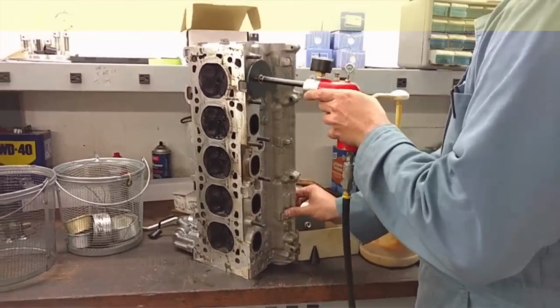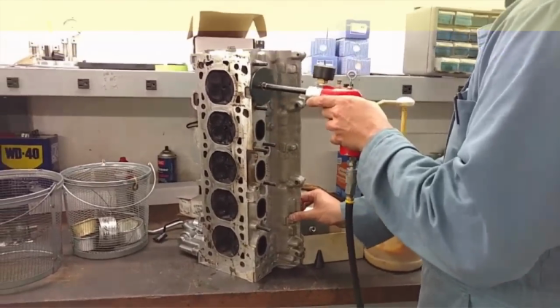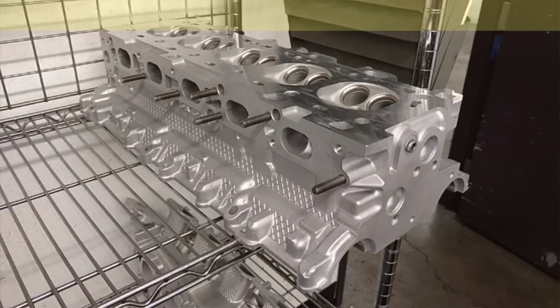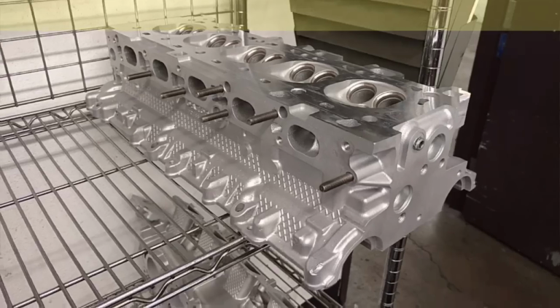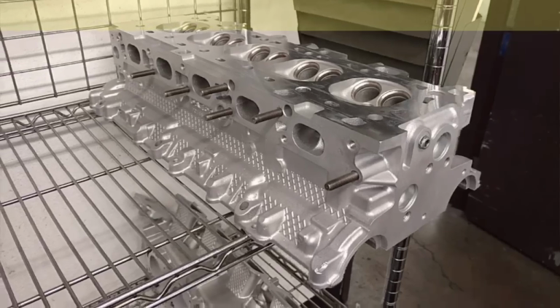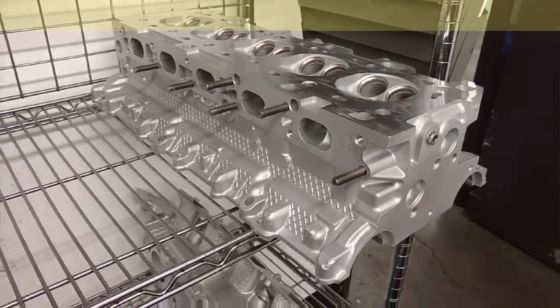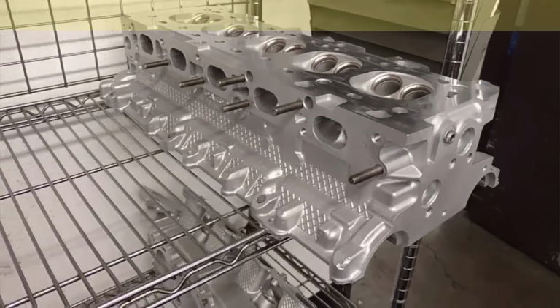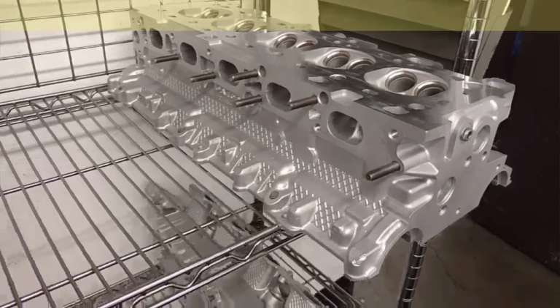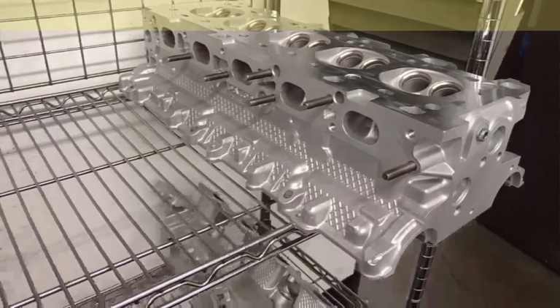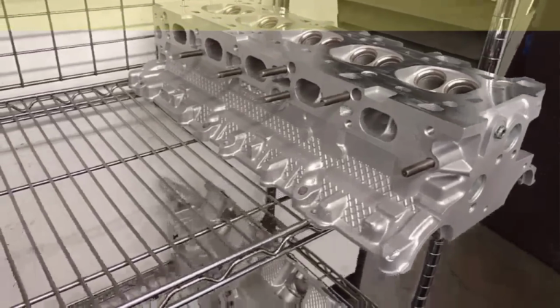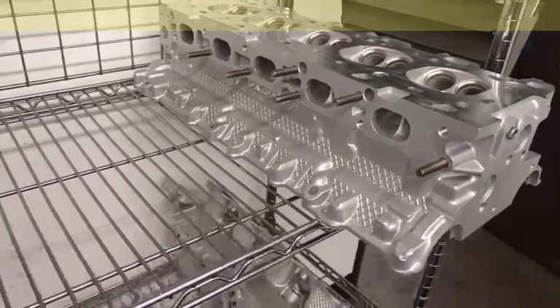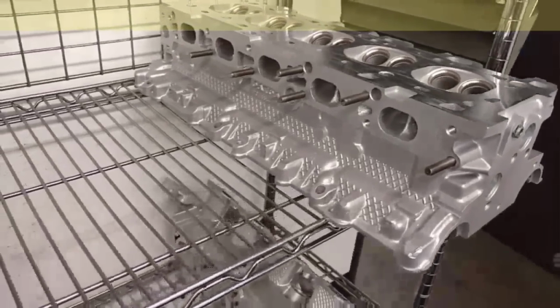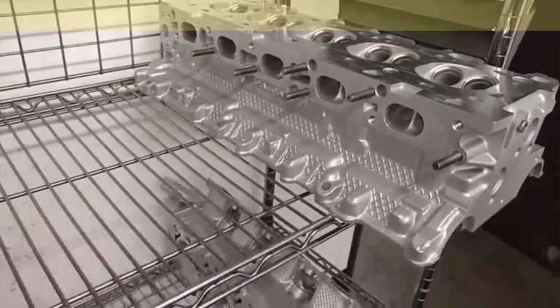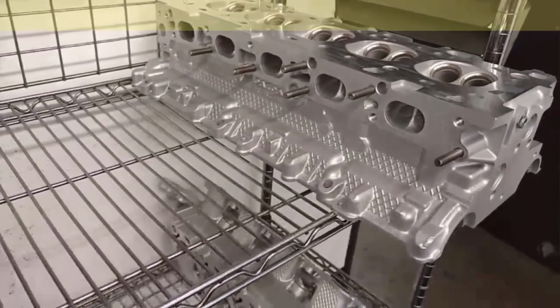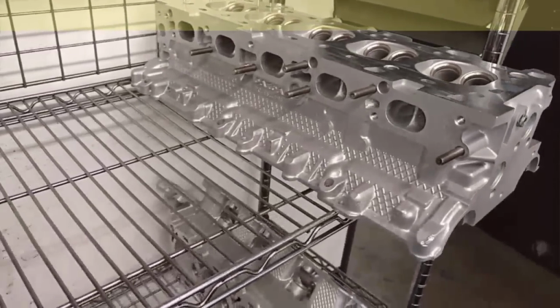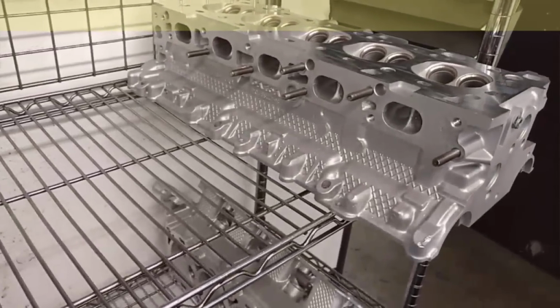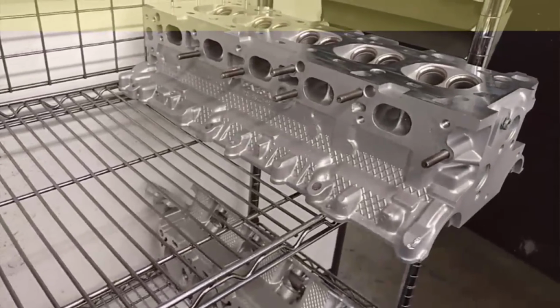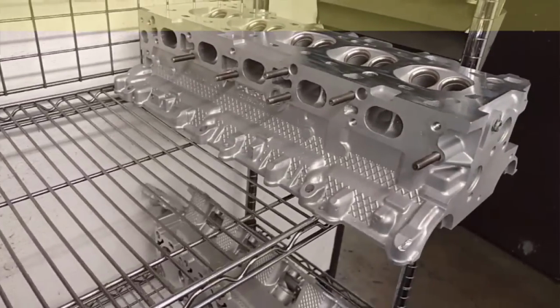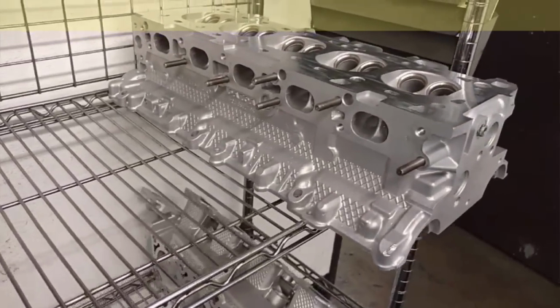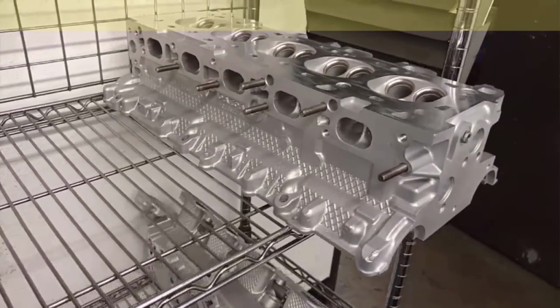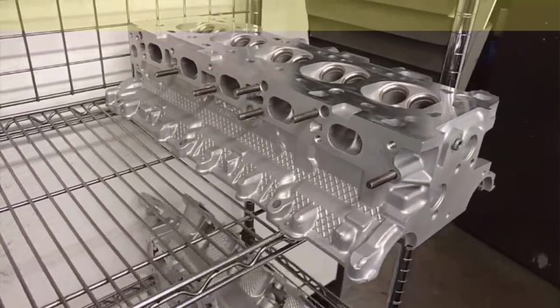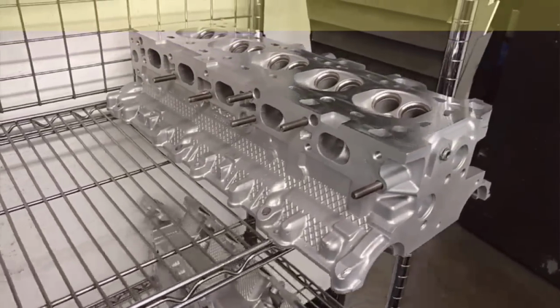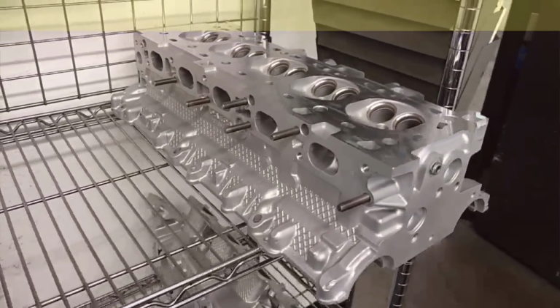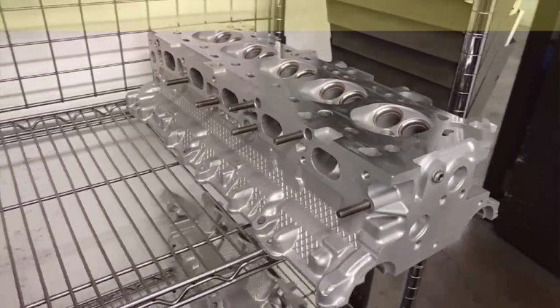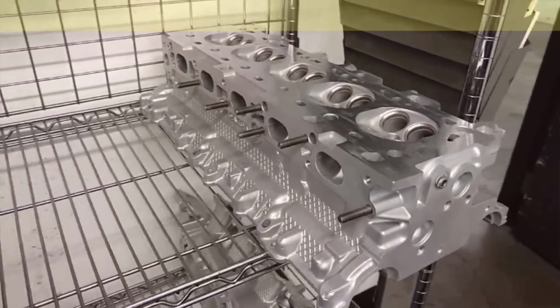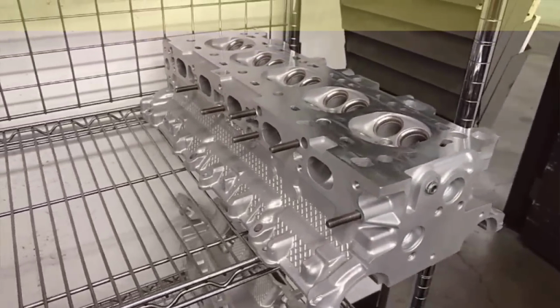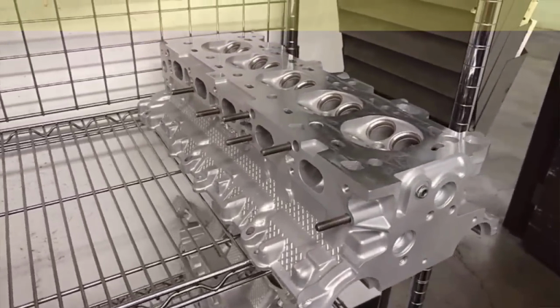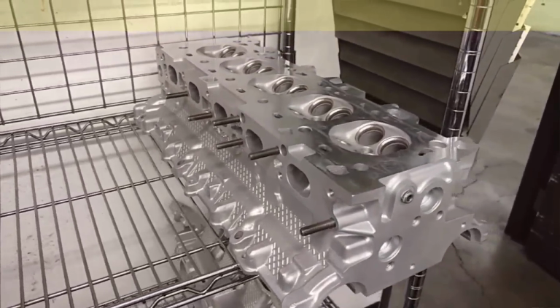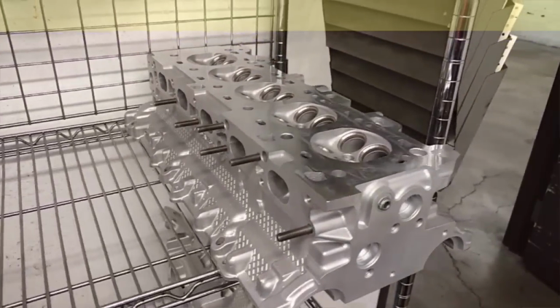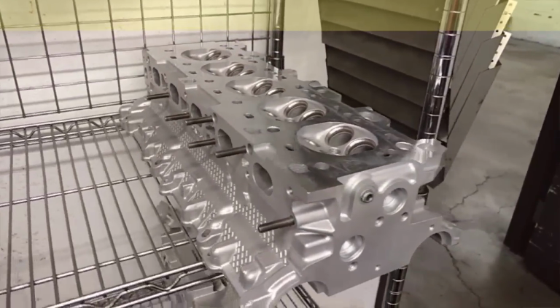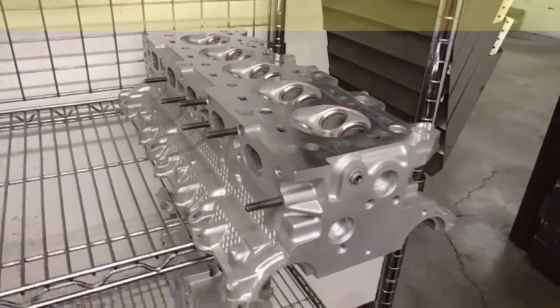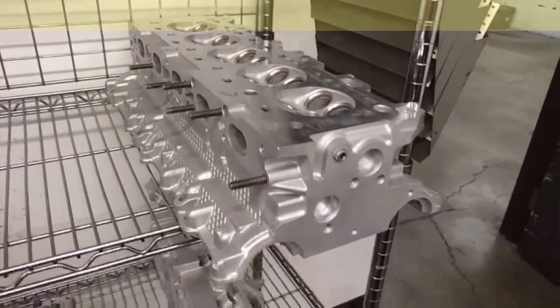Looks like another head here off of a Volvo — it's definitely a five cylinder.